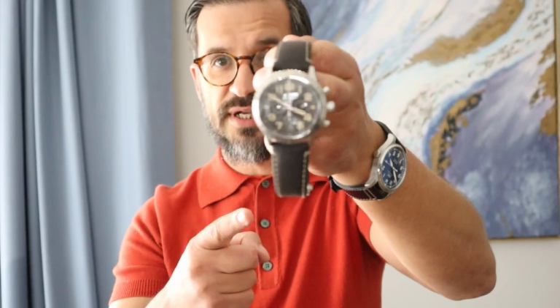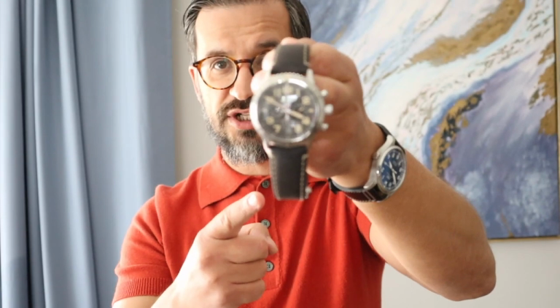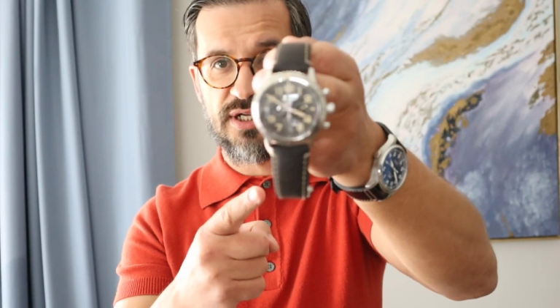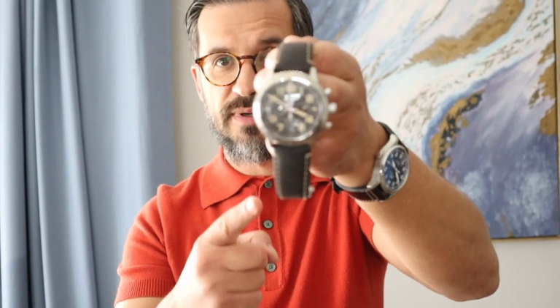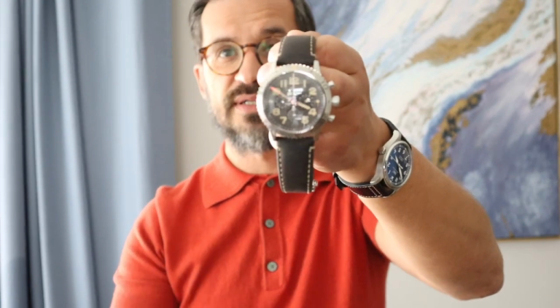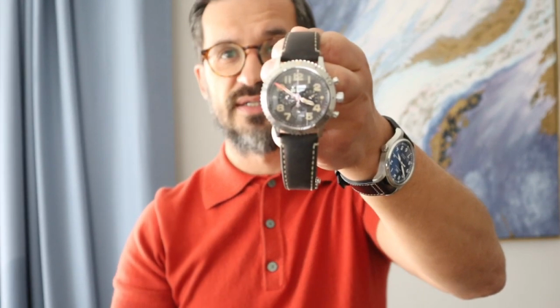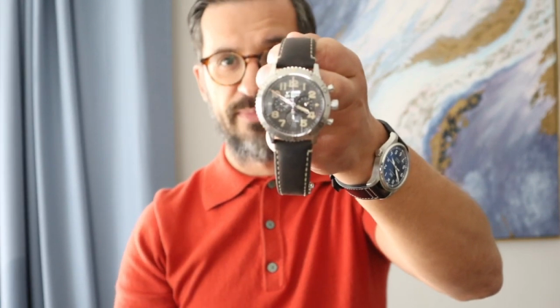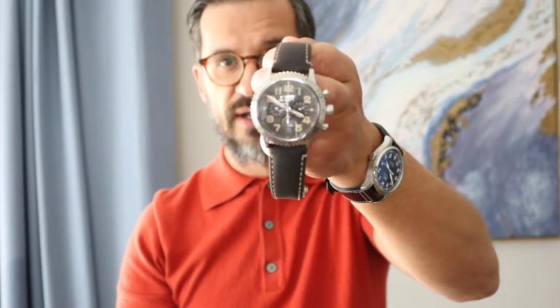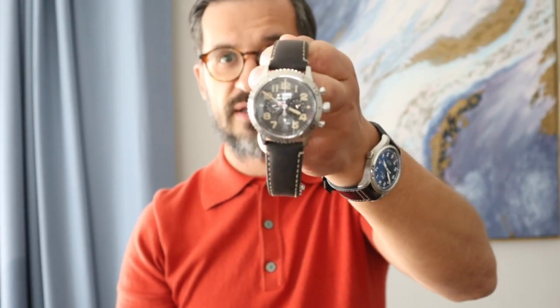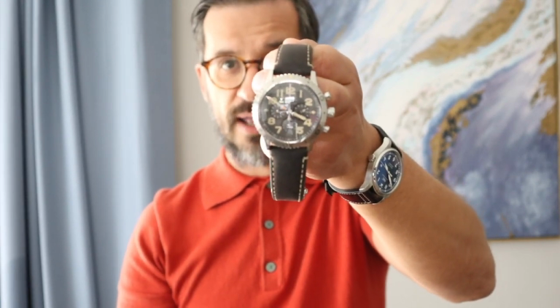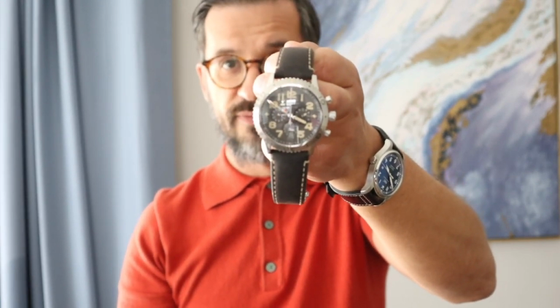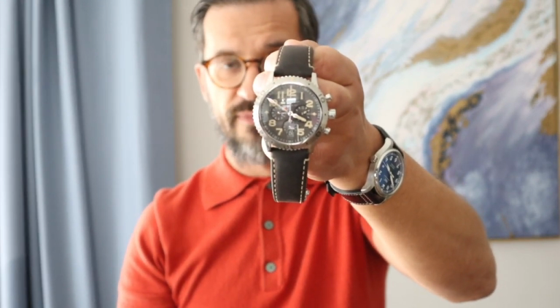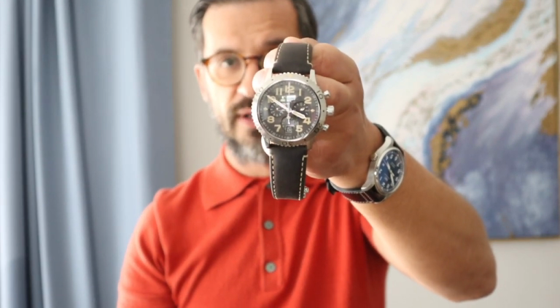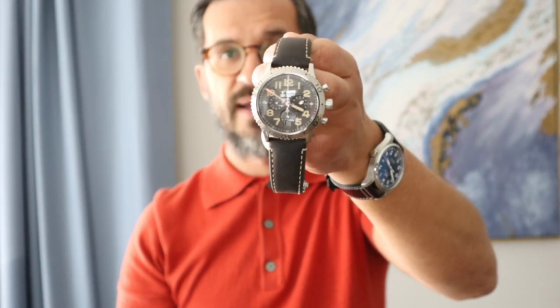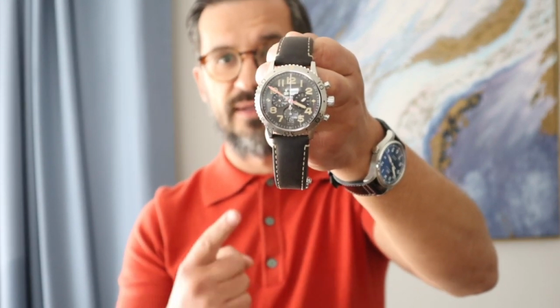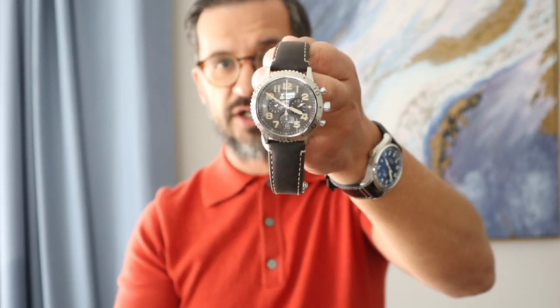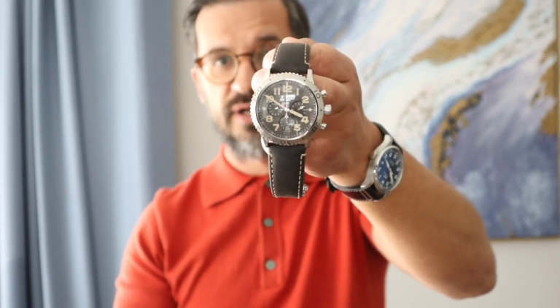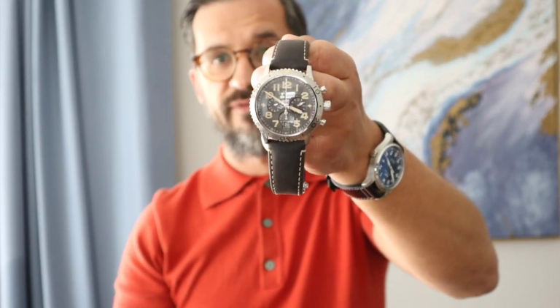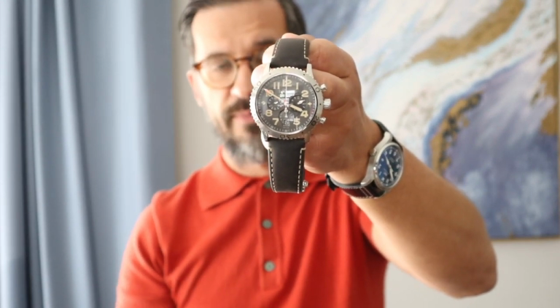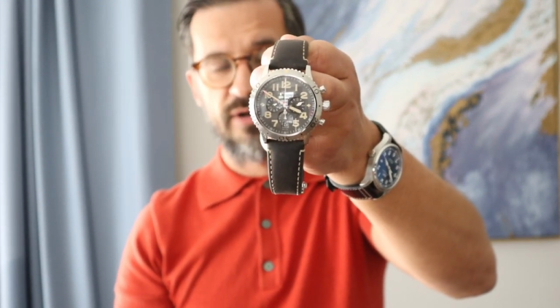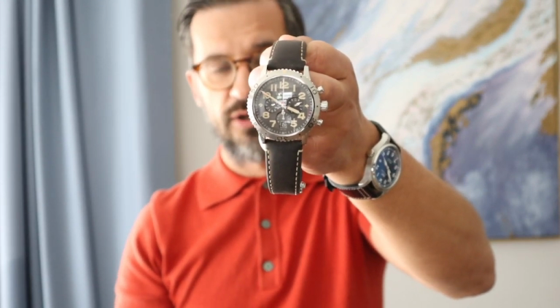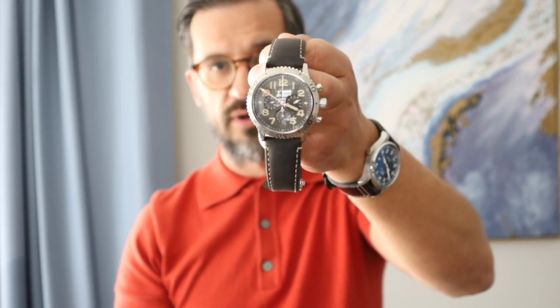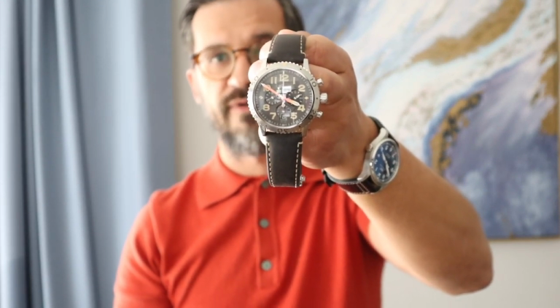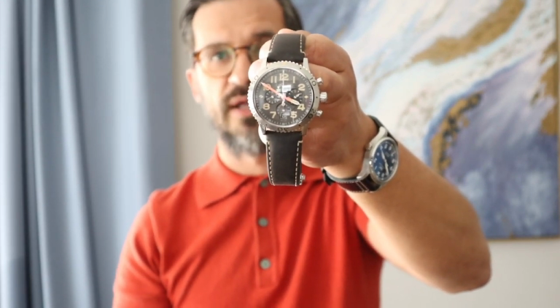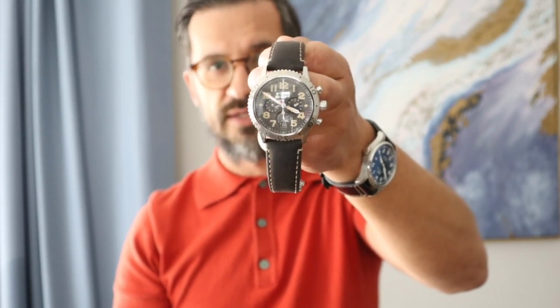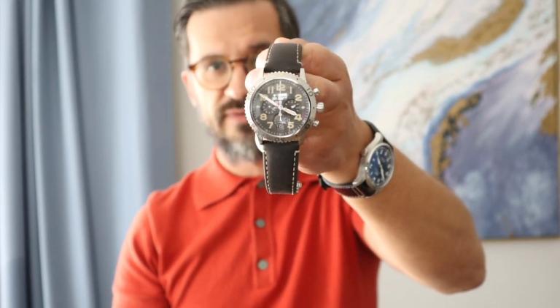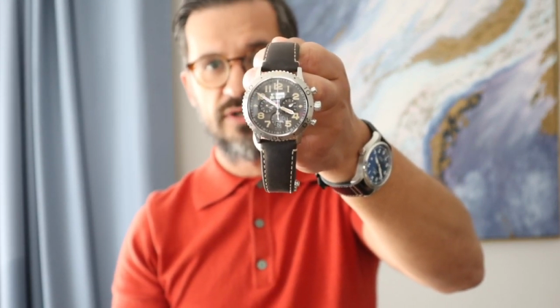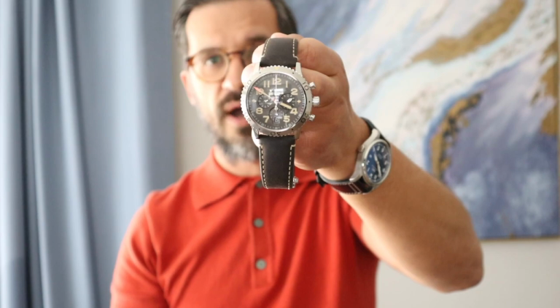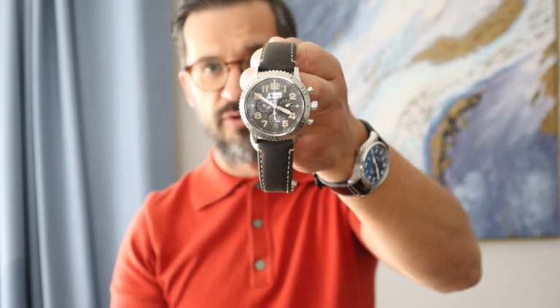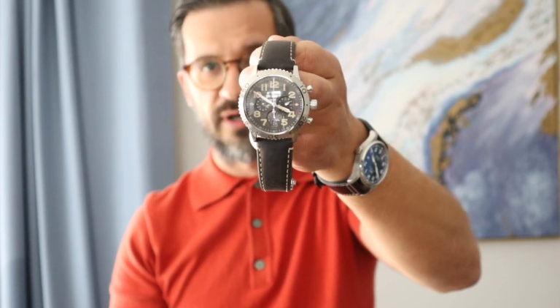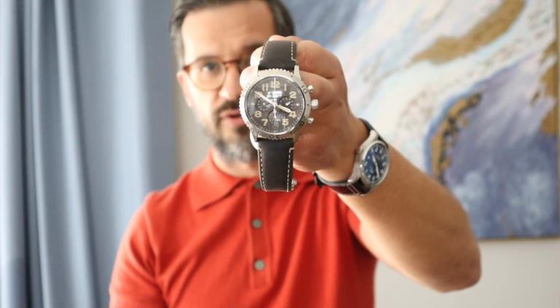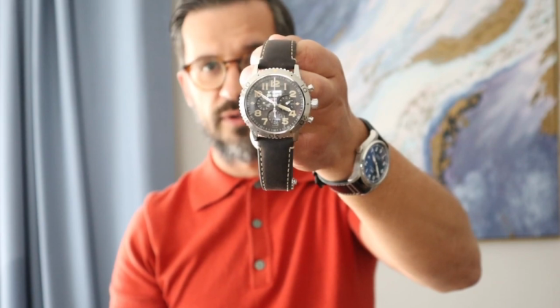This chunky beast is the Breguet Type 21, a luxury flyback chronograph, and in this video I'm going to review it.